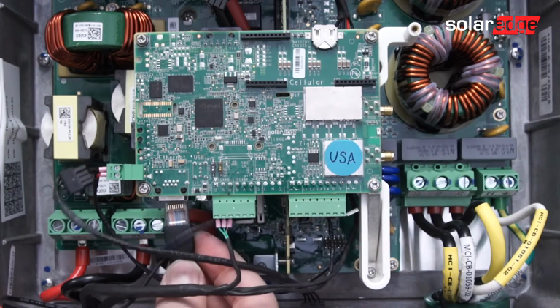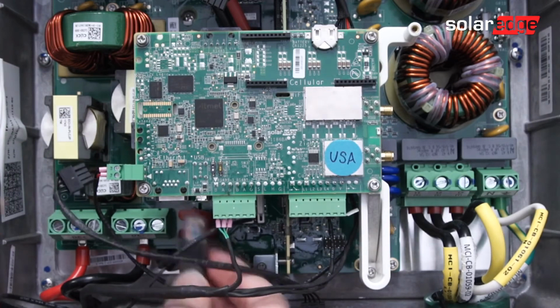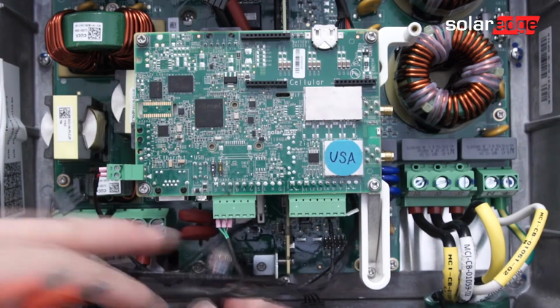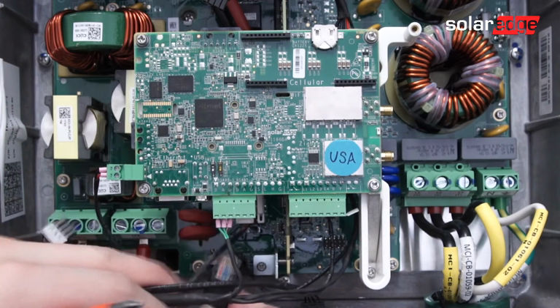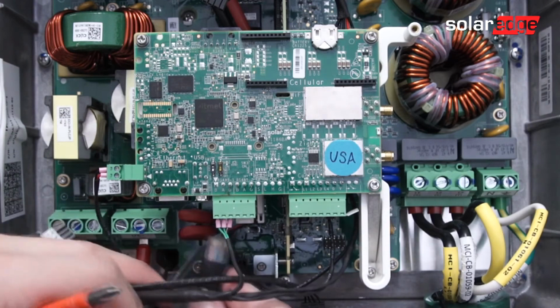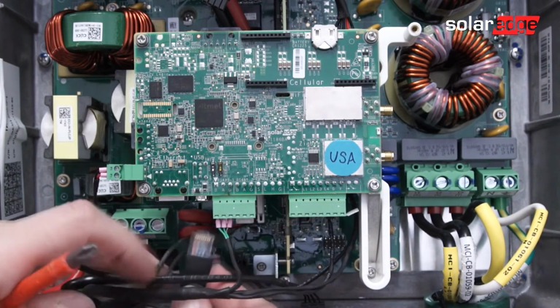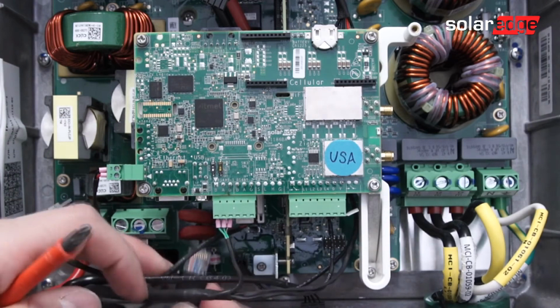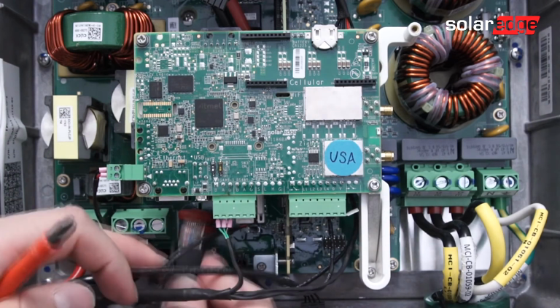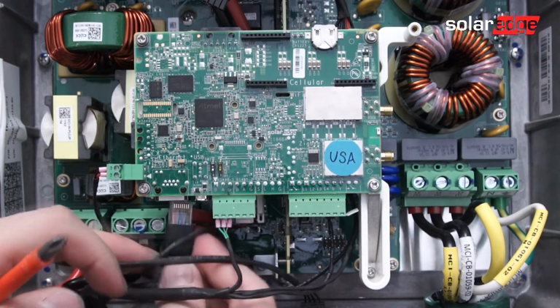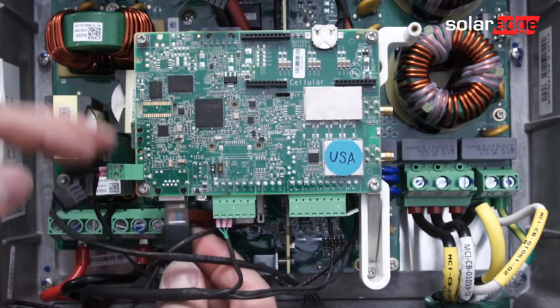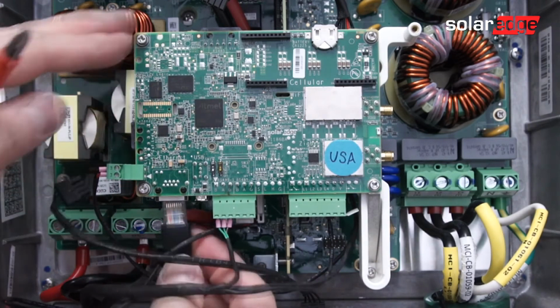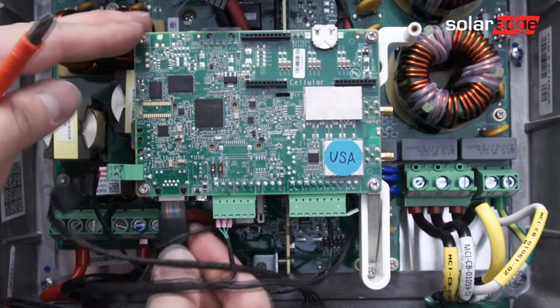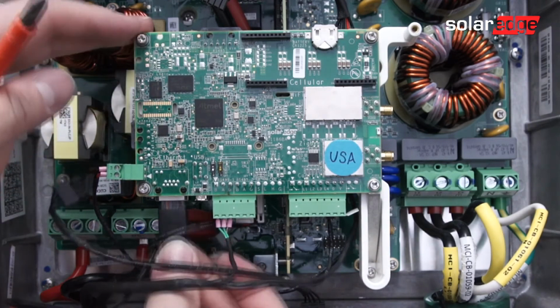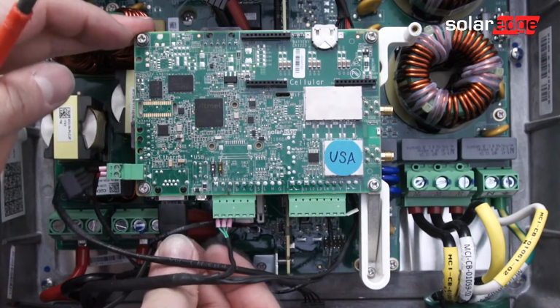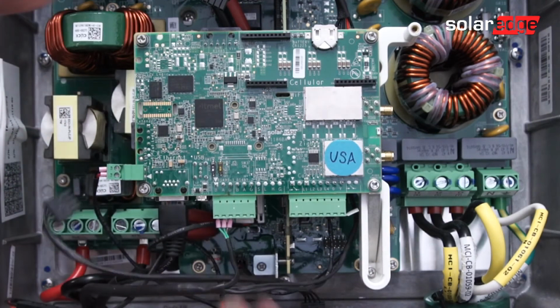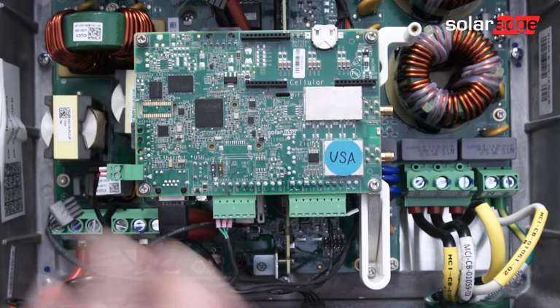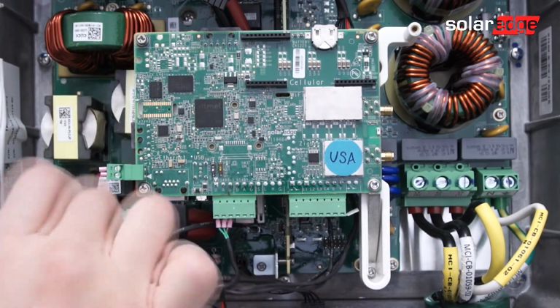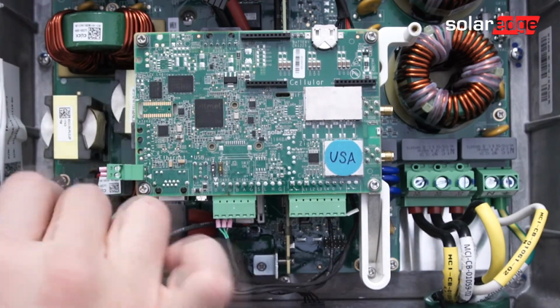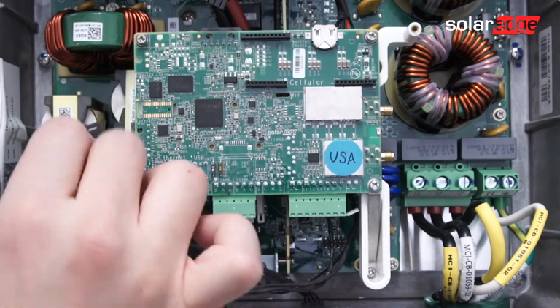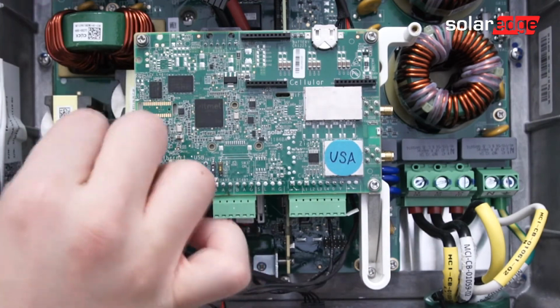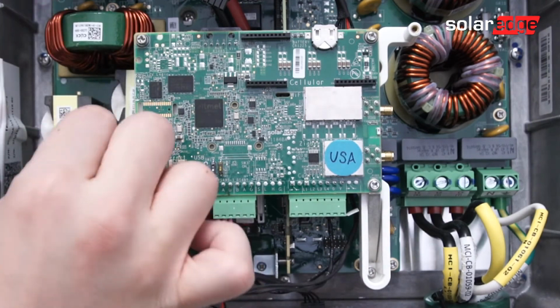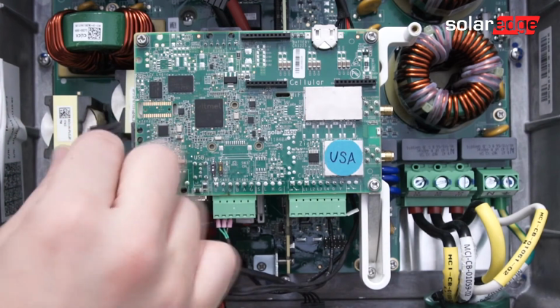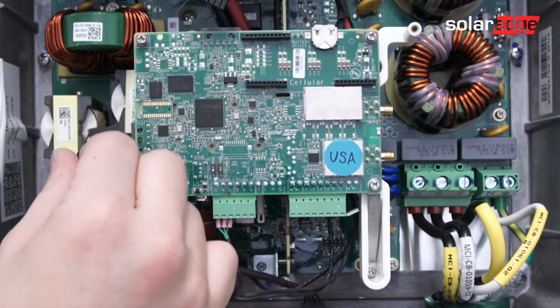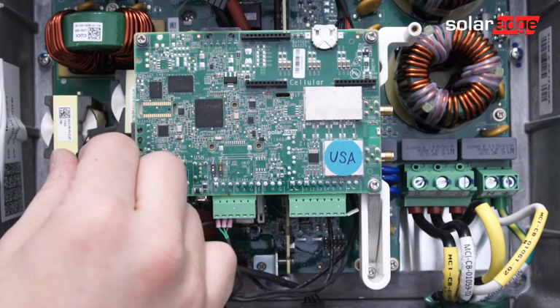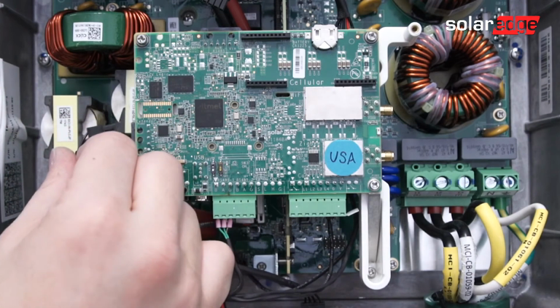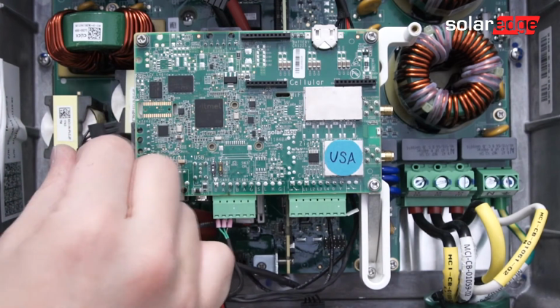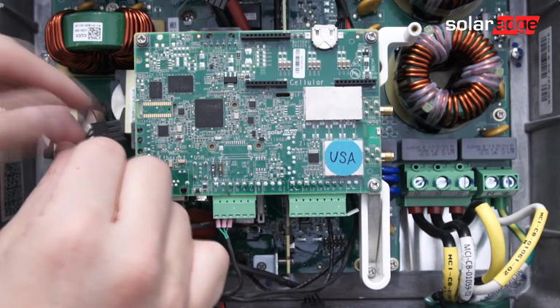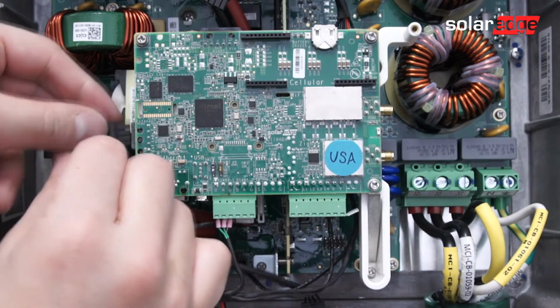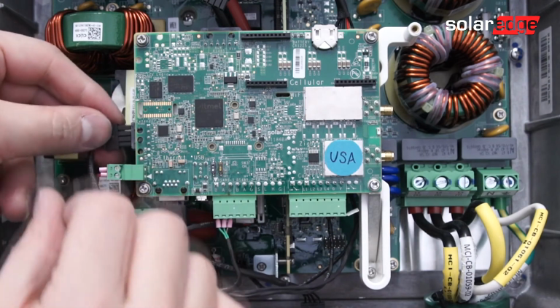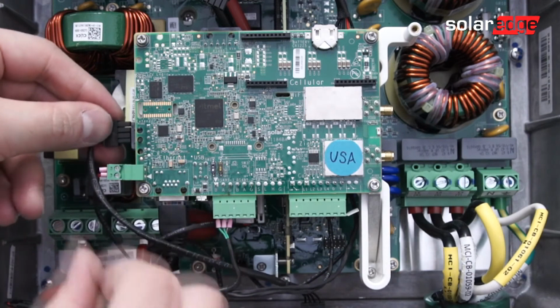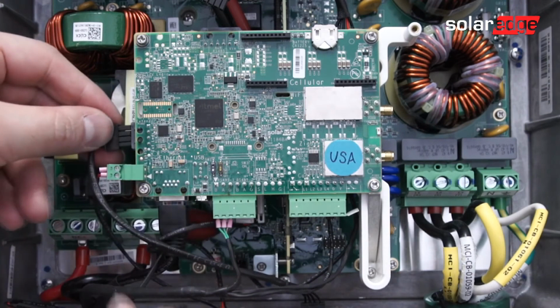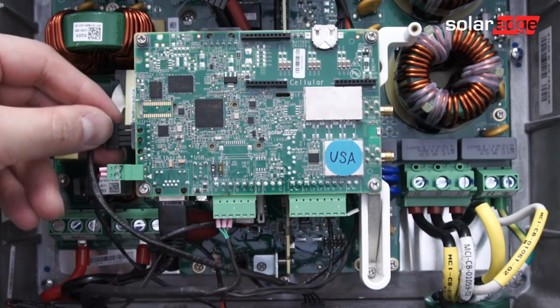Once the communication board is replaced, the digital board will transfer the data from the previous board to the new board.